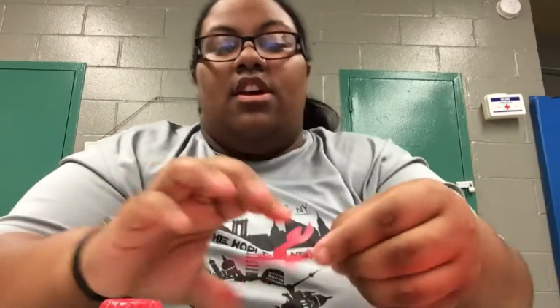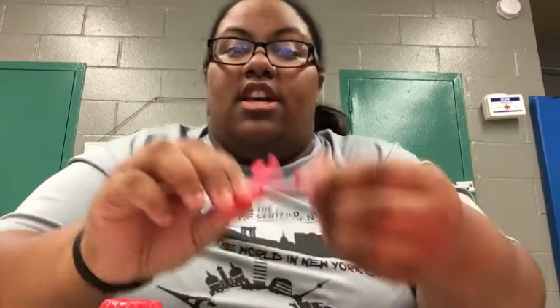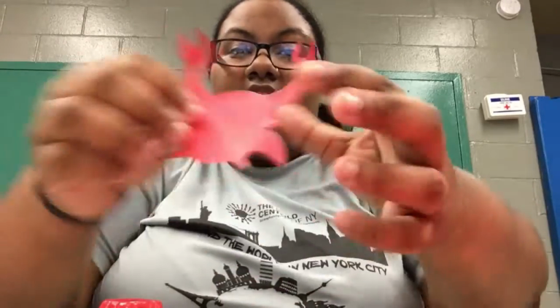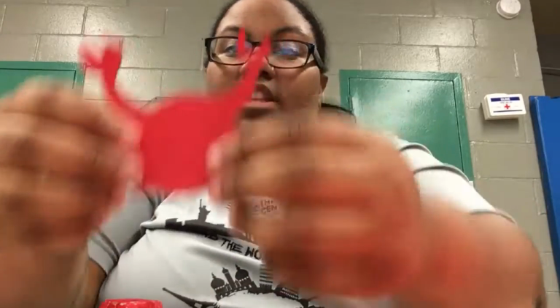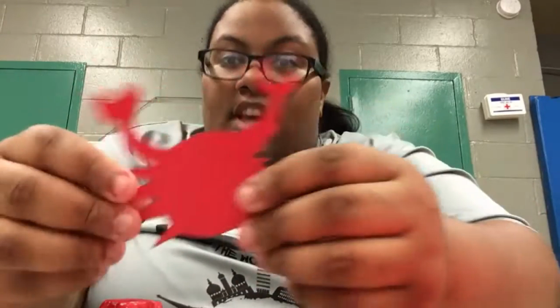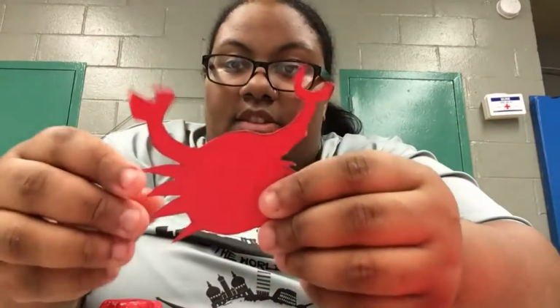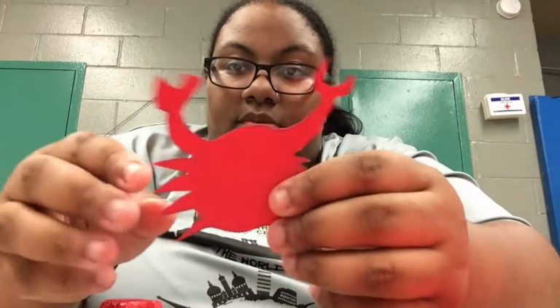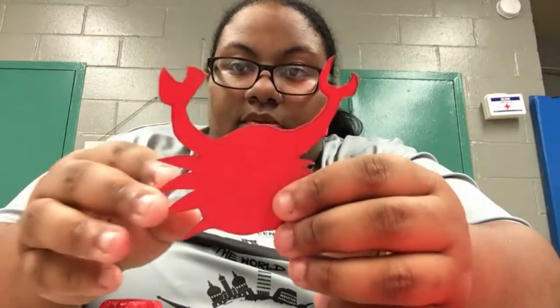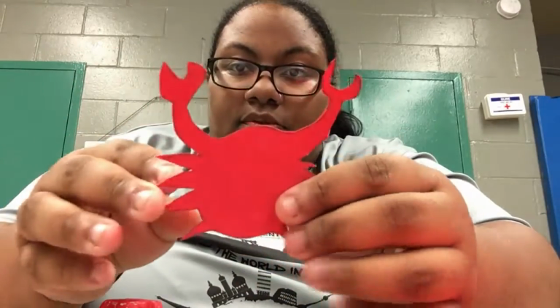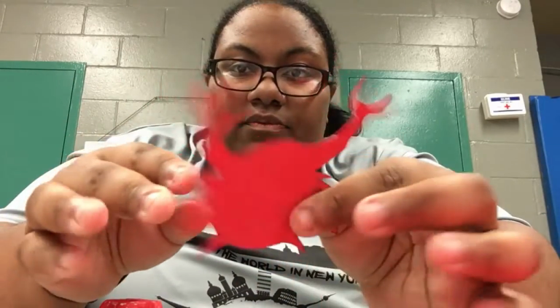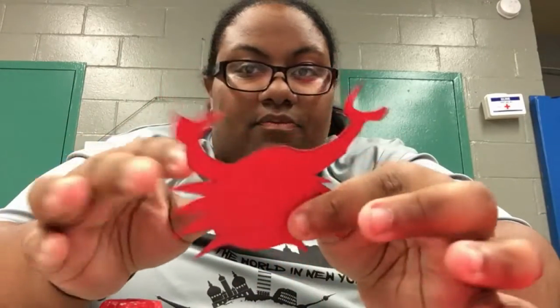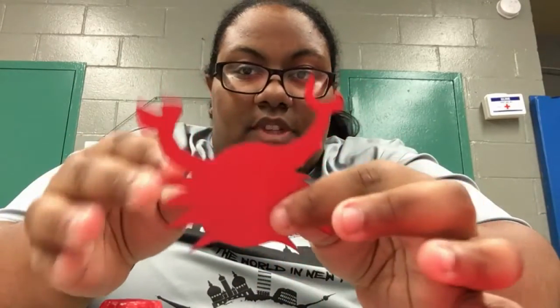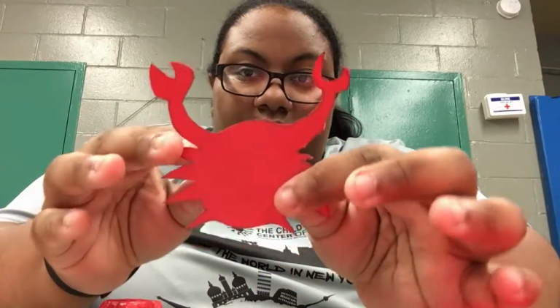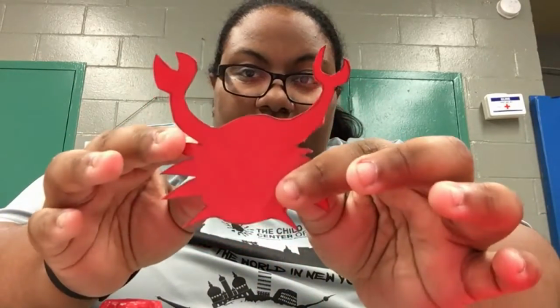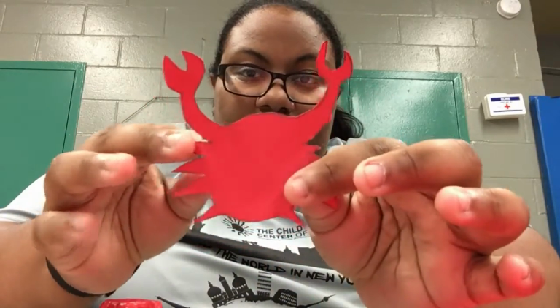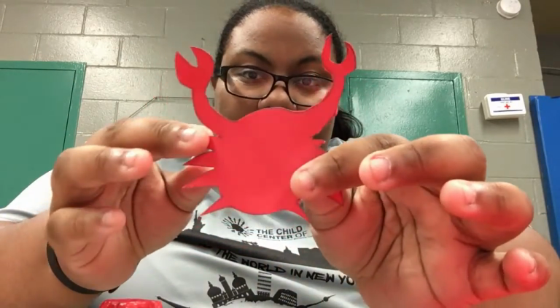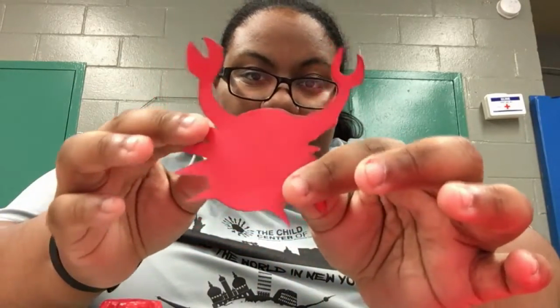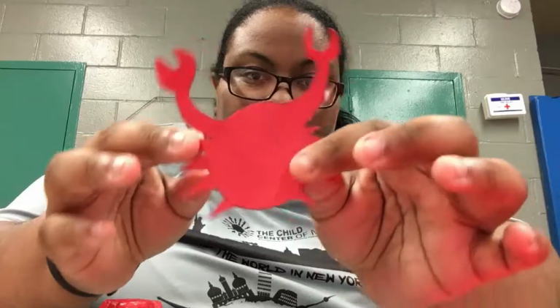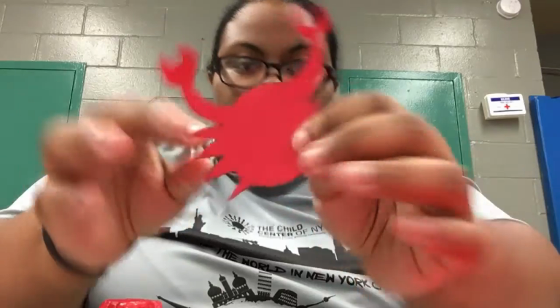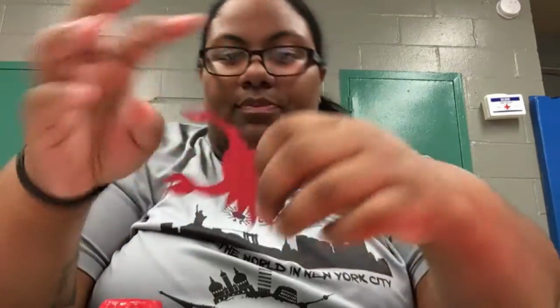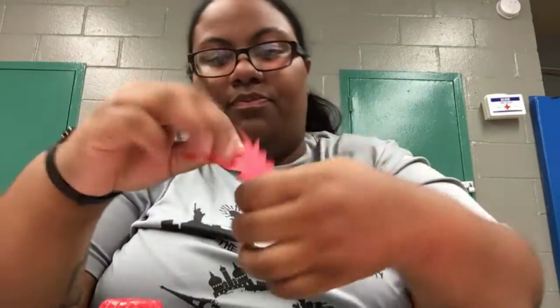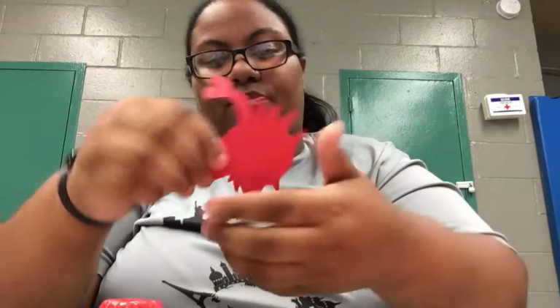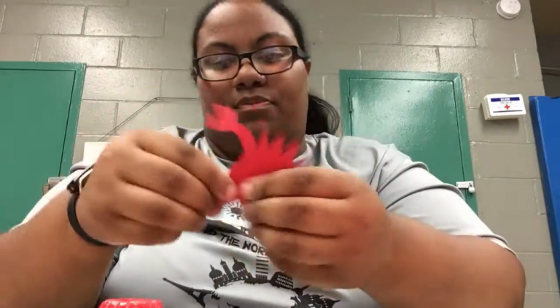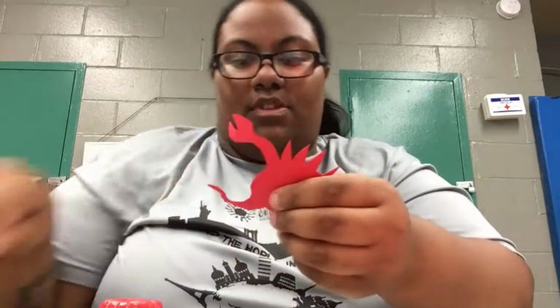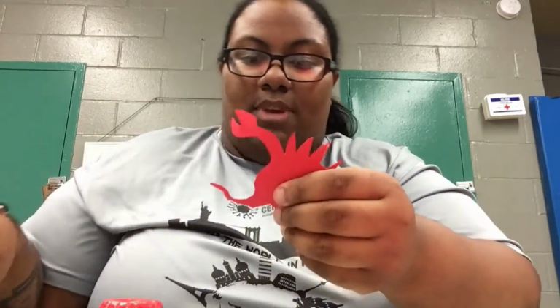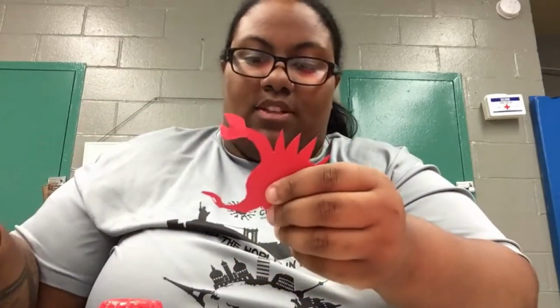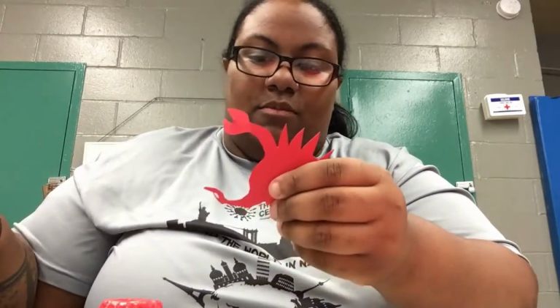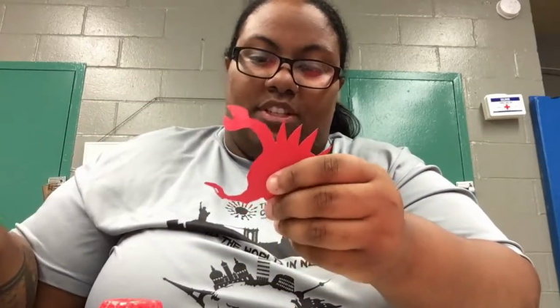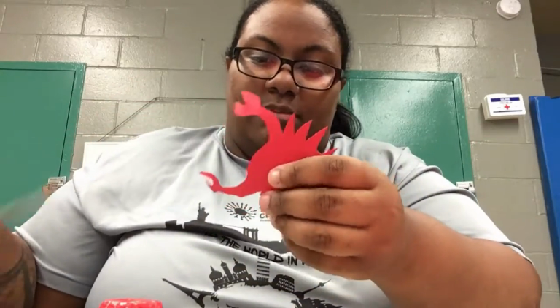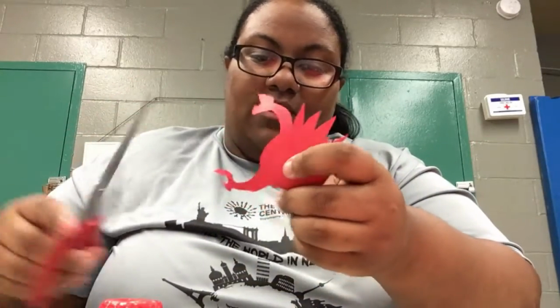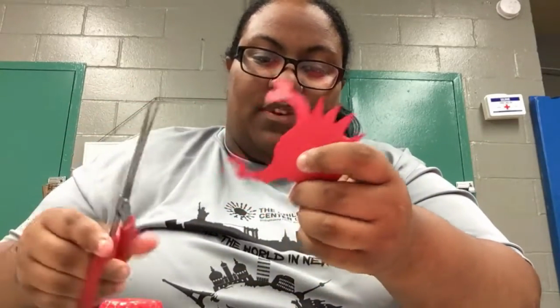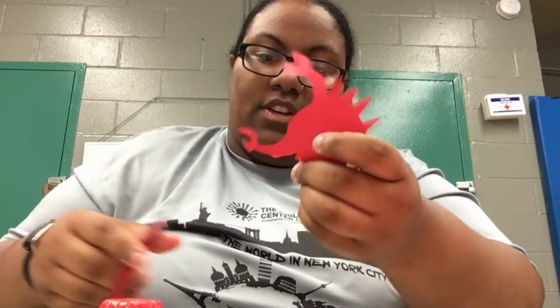And just like that, here's your little crab shape. Mine's a little messed up but it's fine!